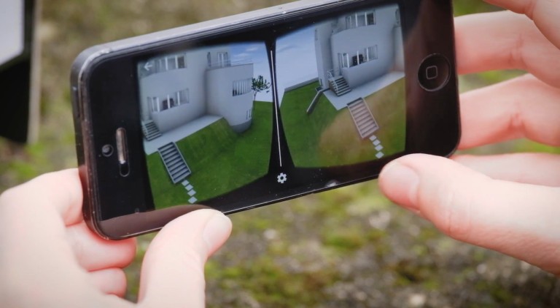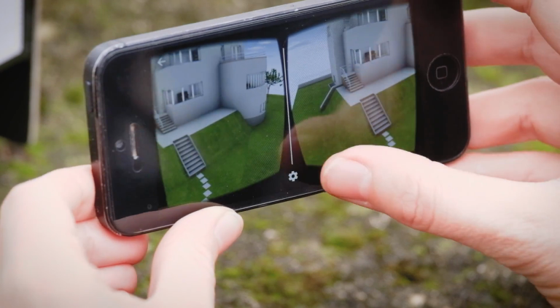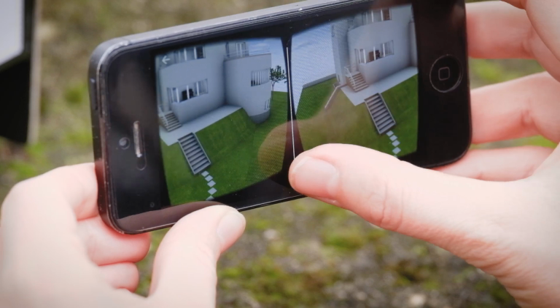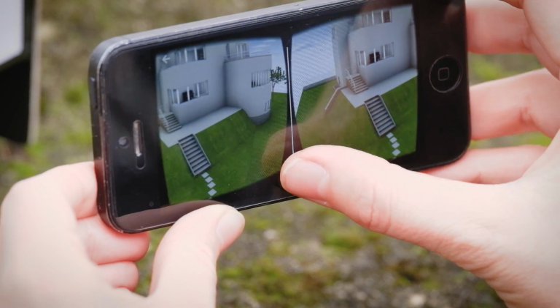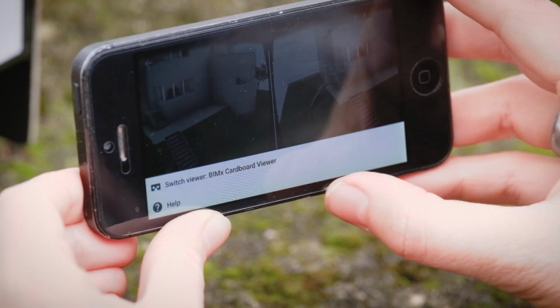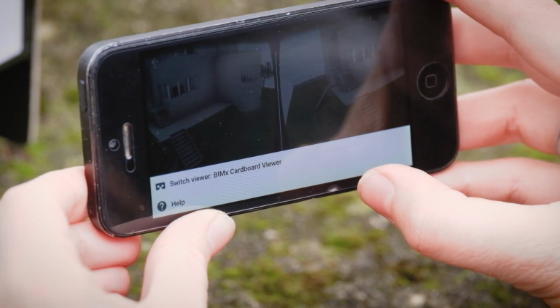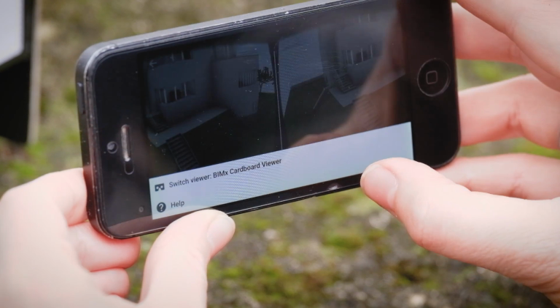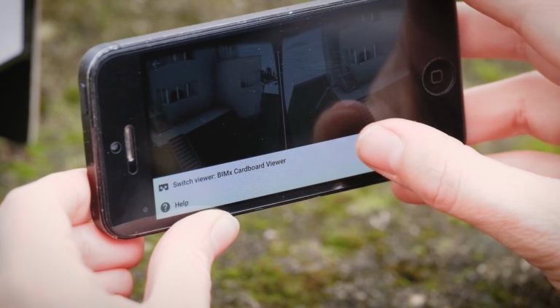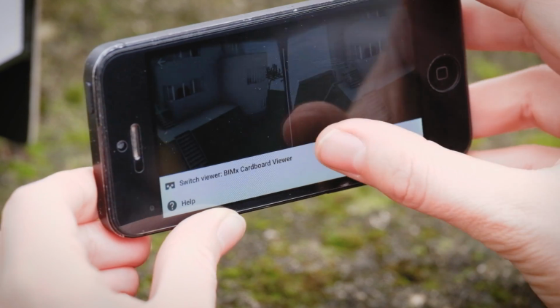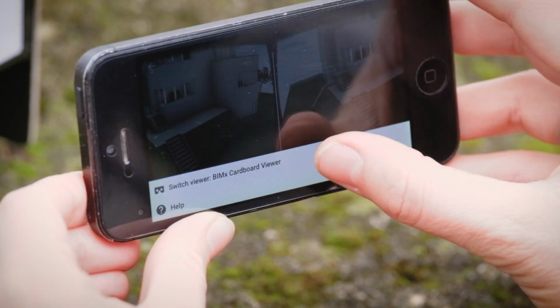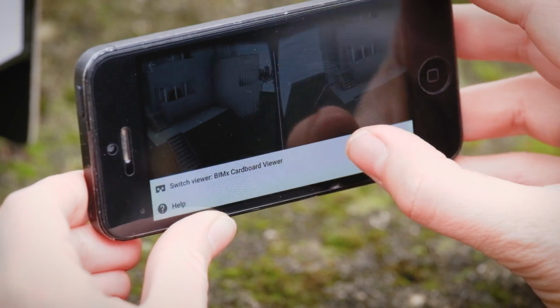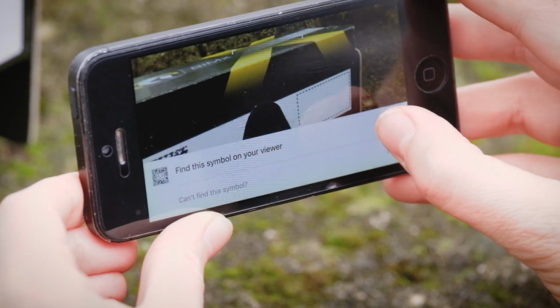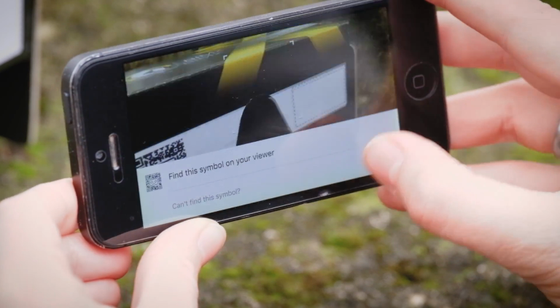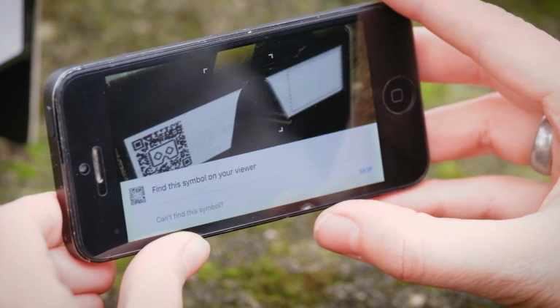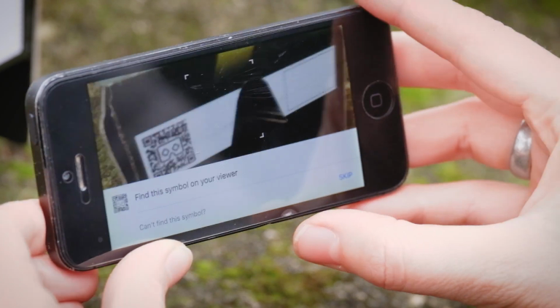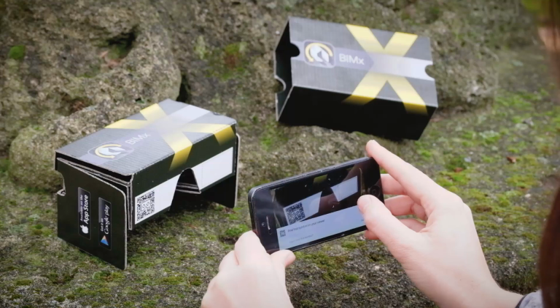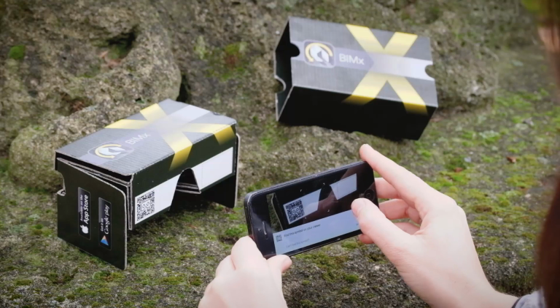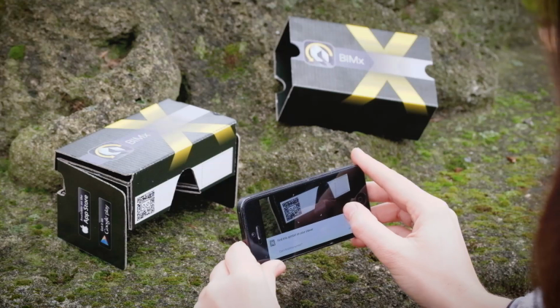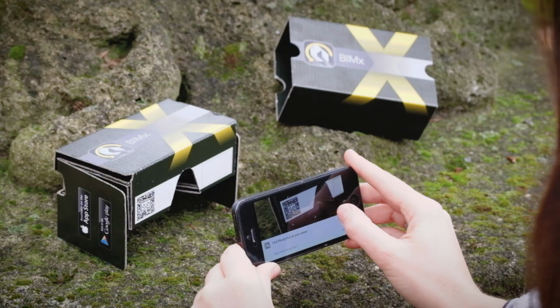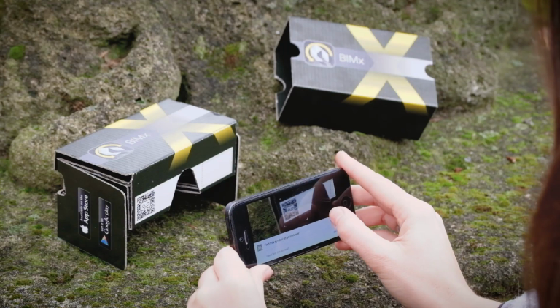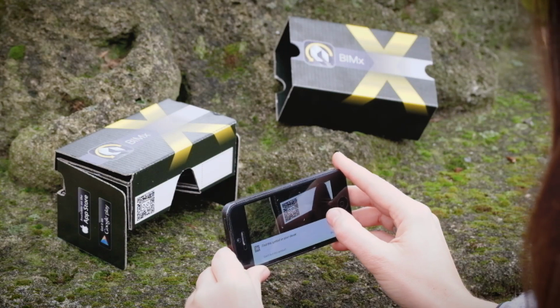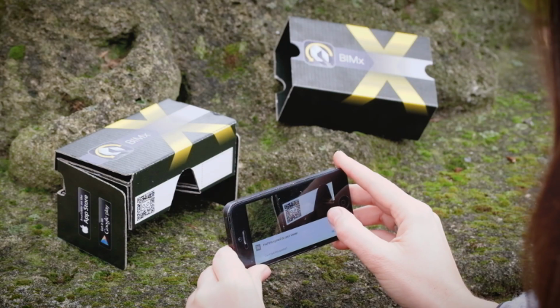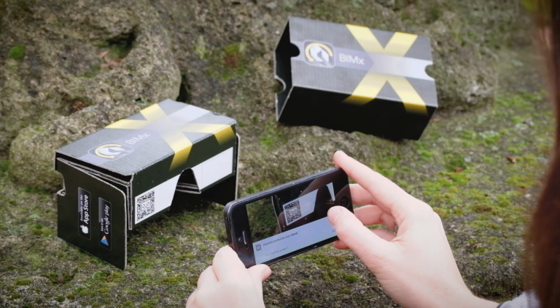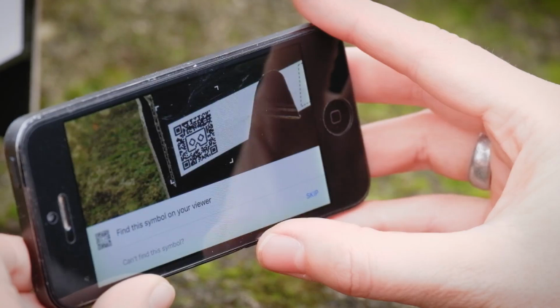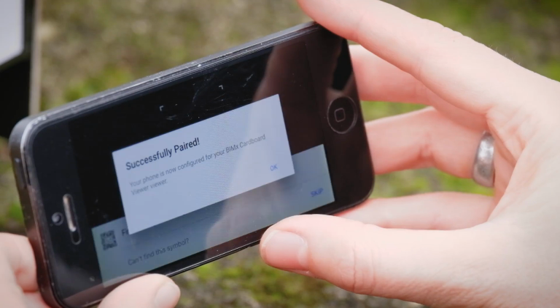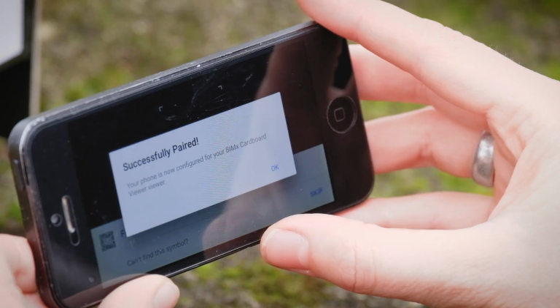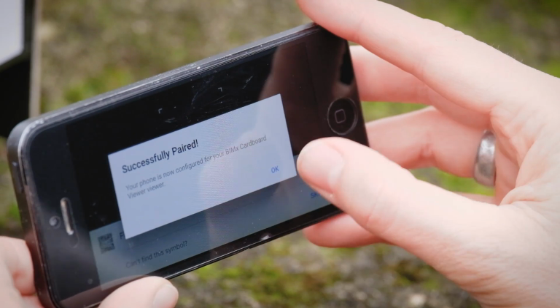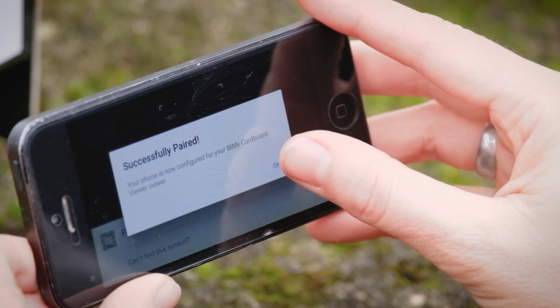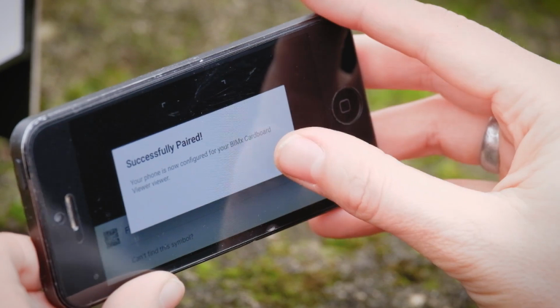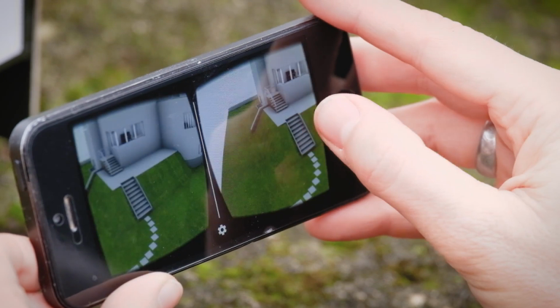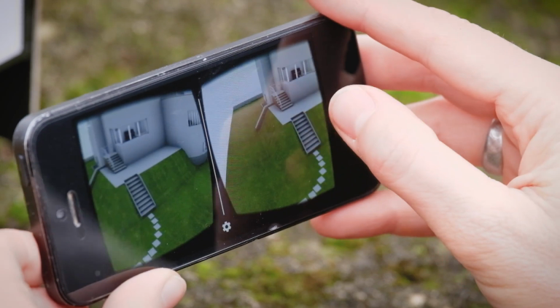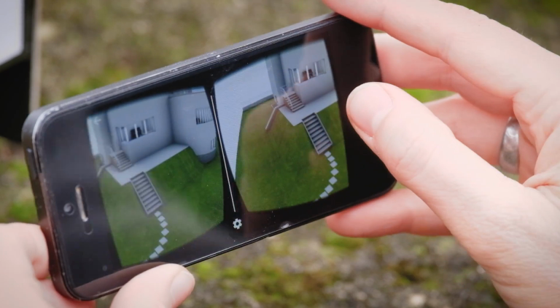If you need to, you can calibrate your device with the help of Google settings and the calibration QR code on the bottom of your cardboard box.